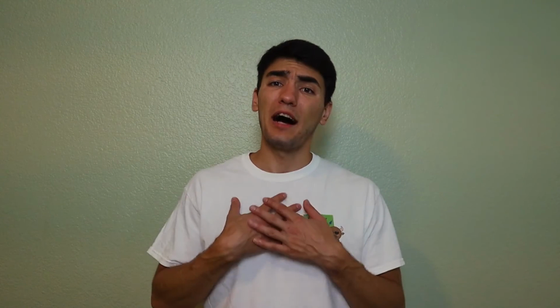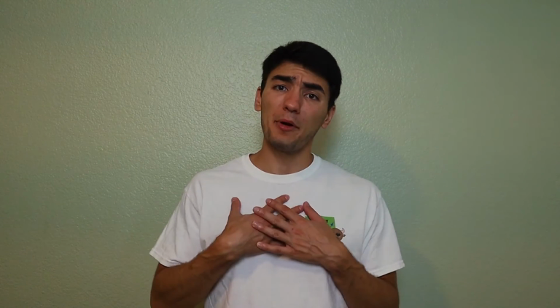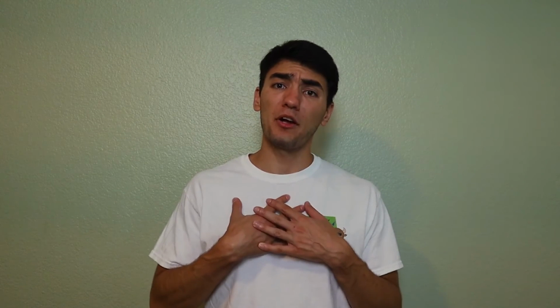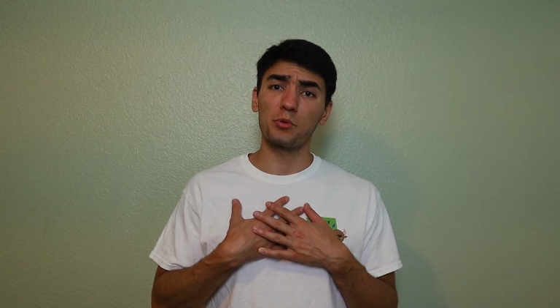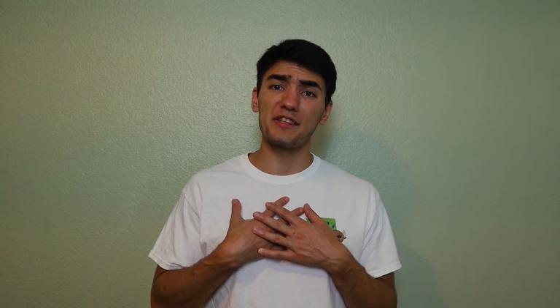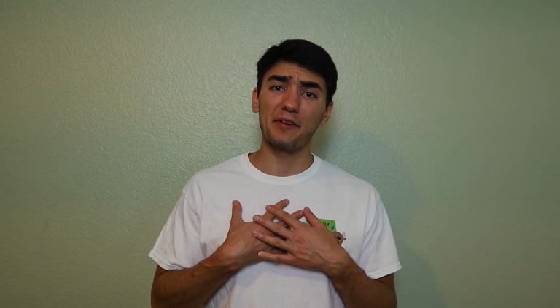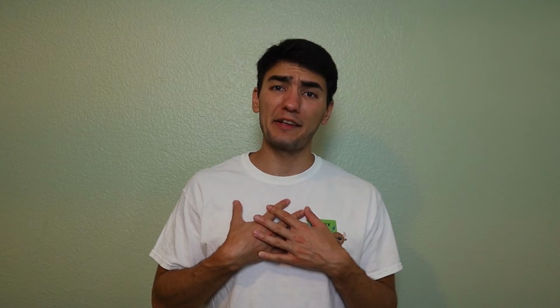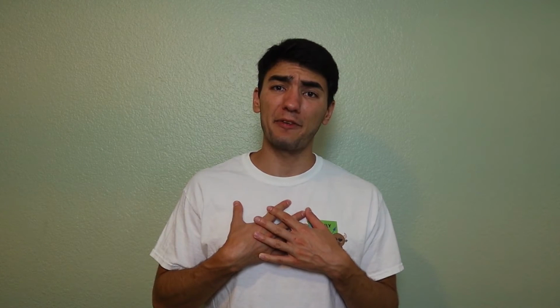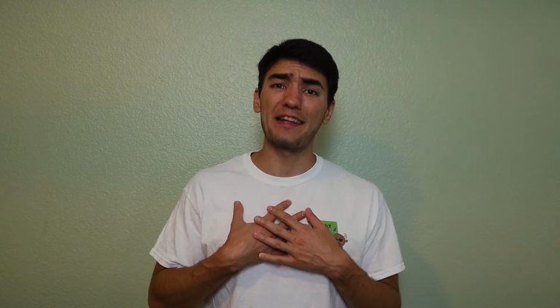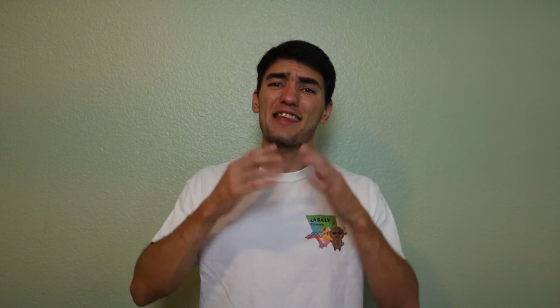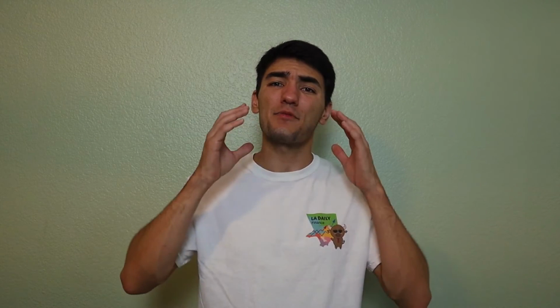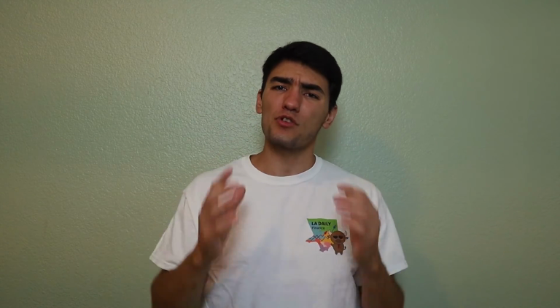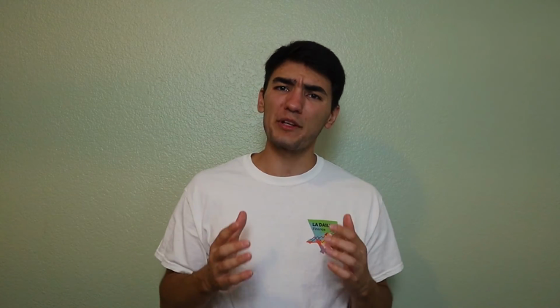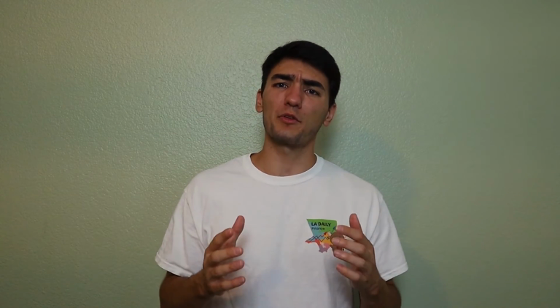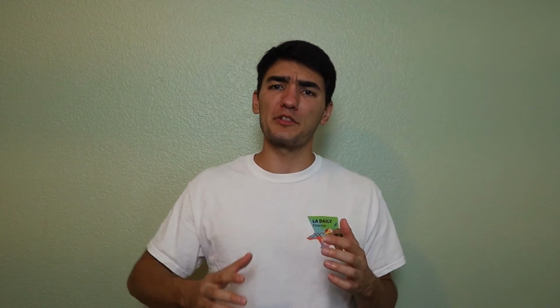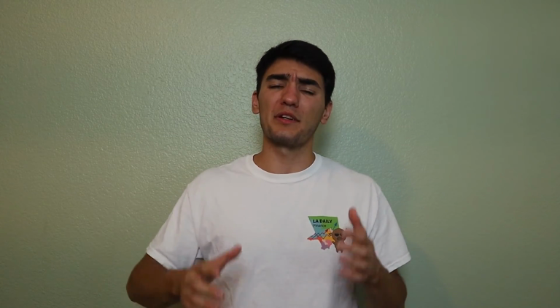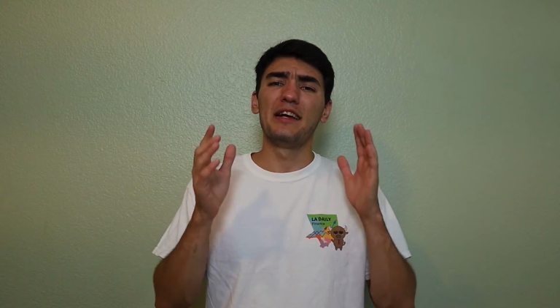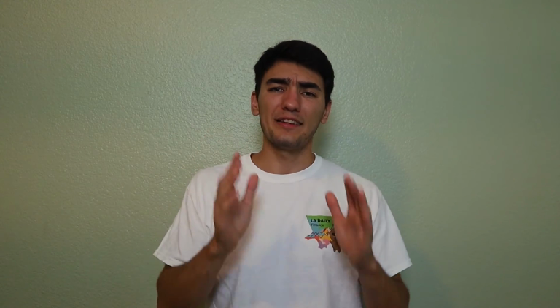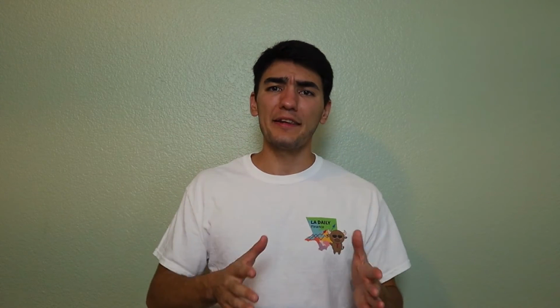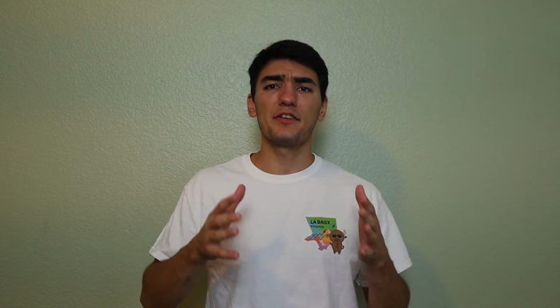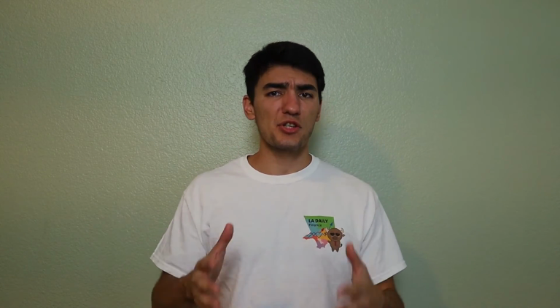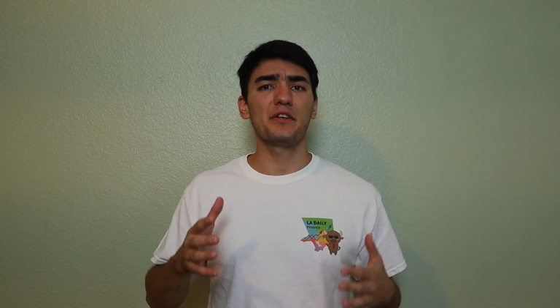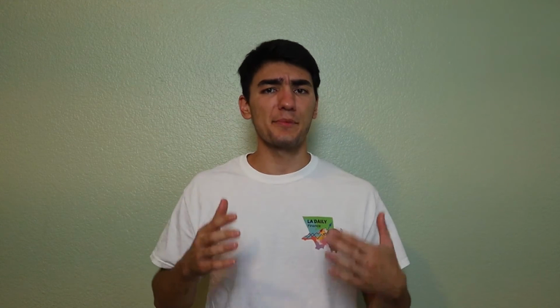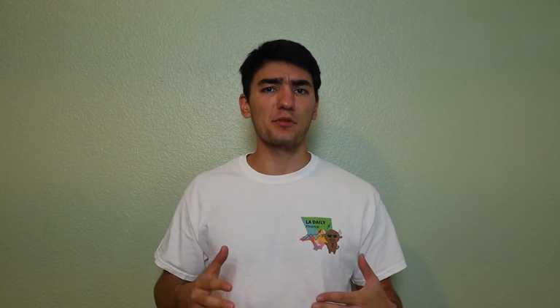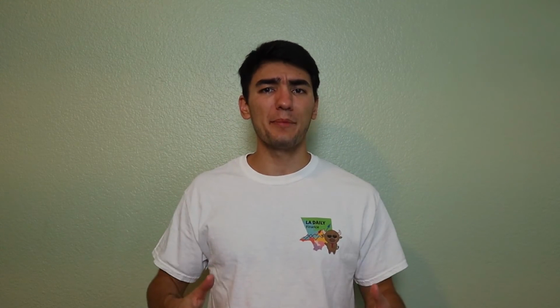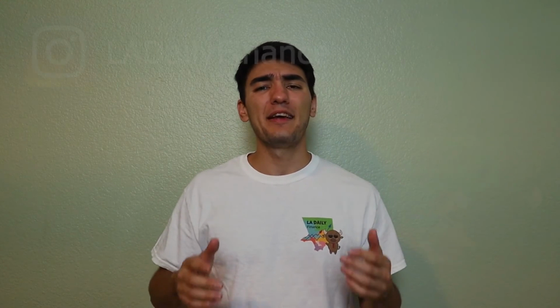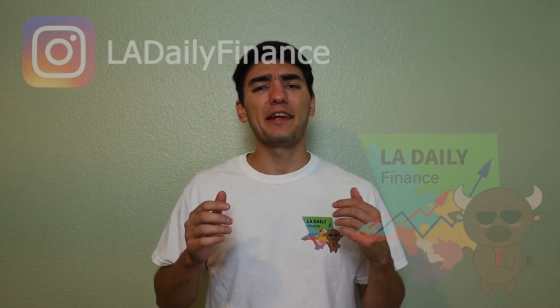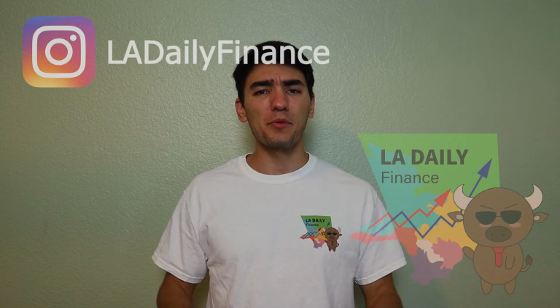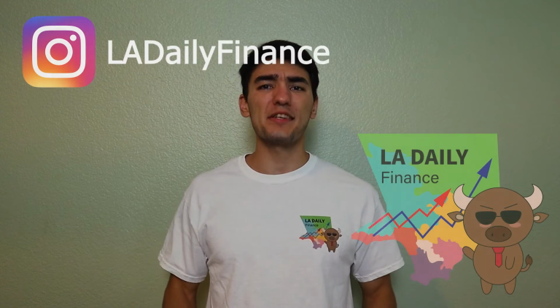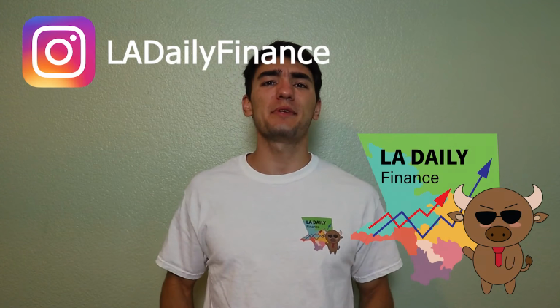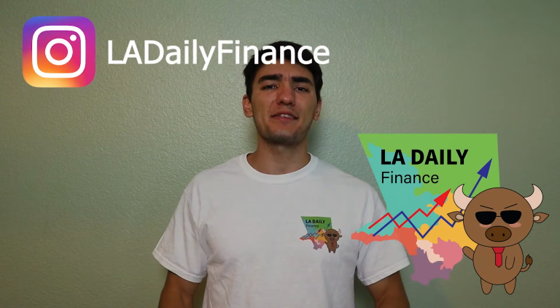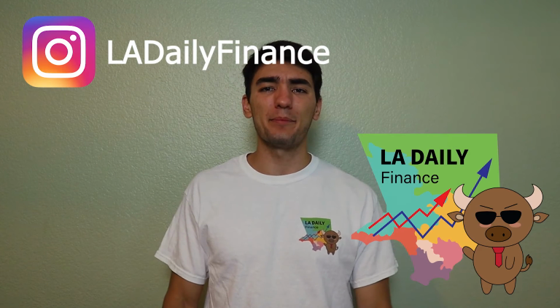I'm Alejandro Rossi of LA Daily Finance. Thank you so much for watching — like, share, subscribe, and I will see you next time.